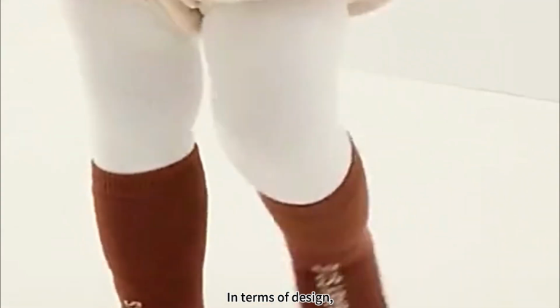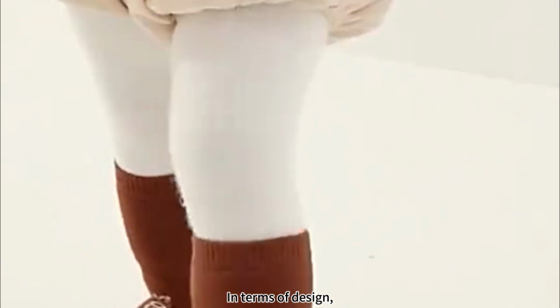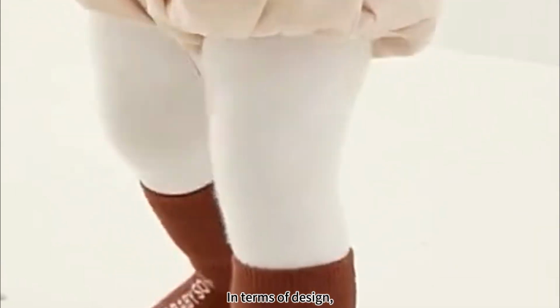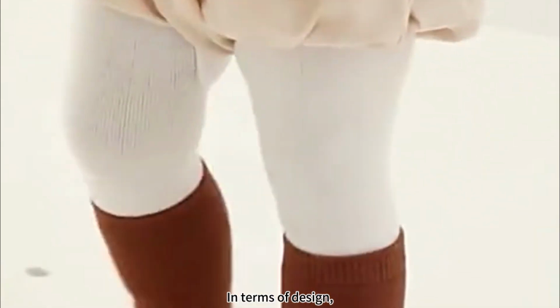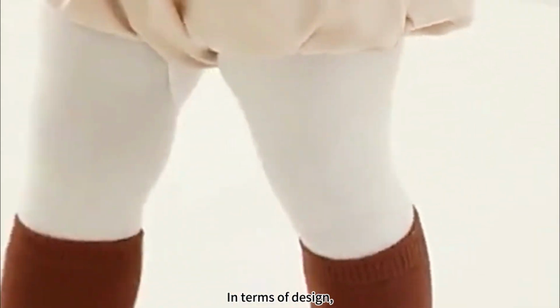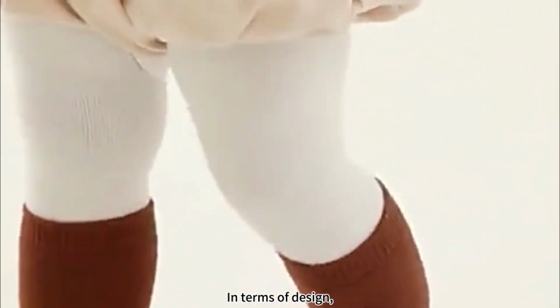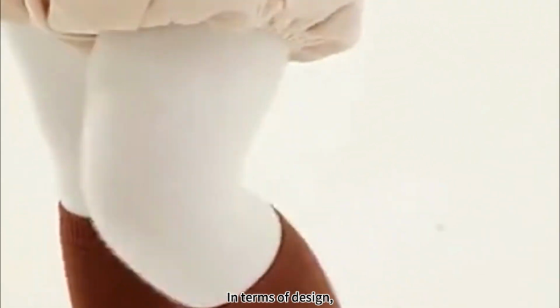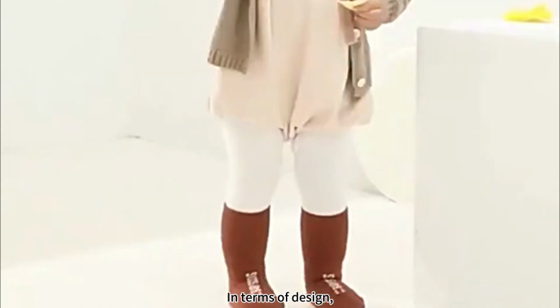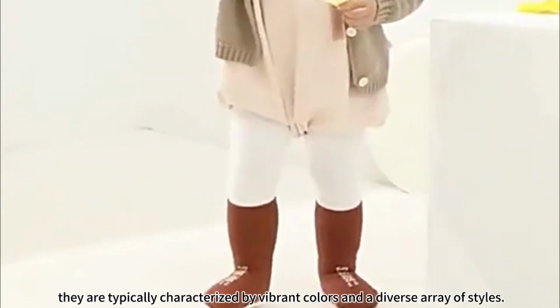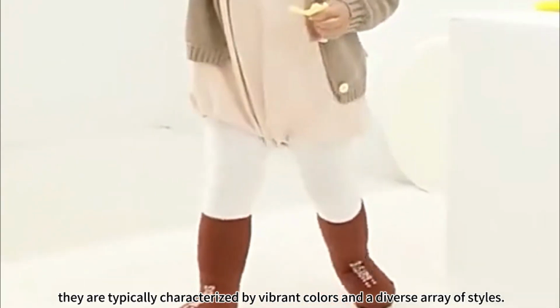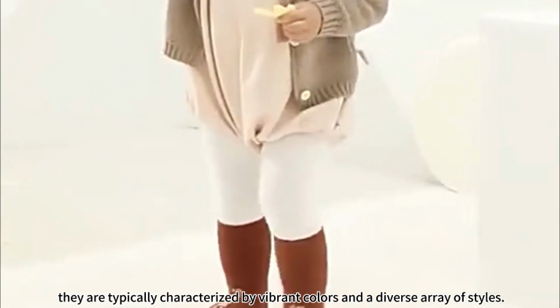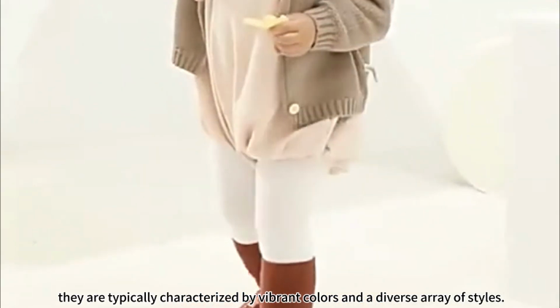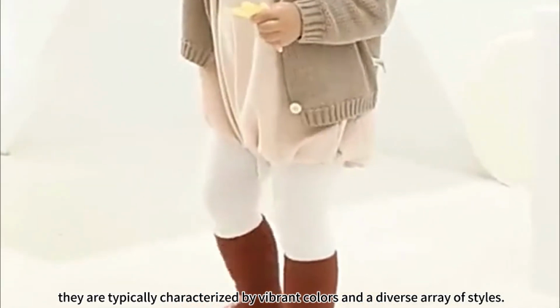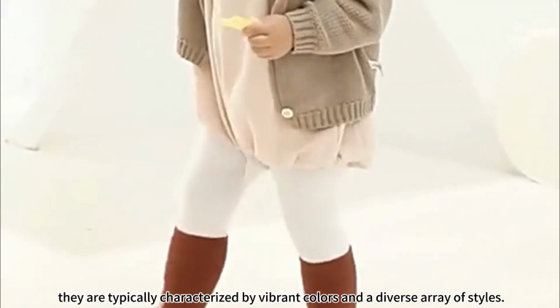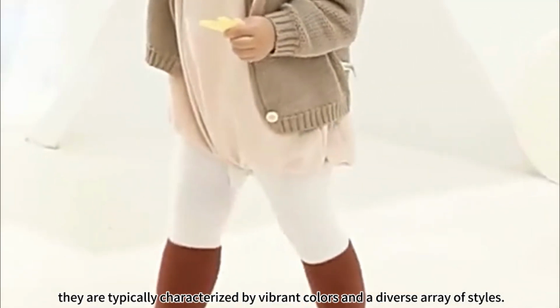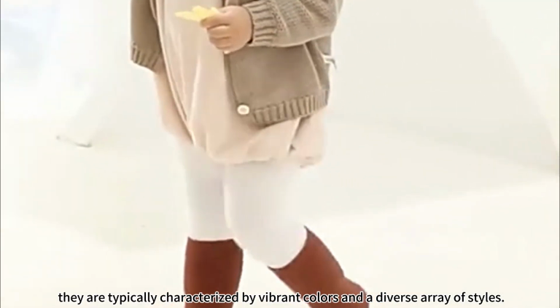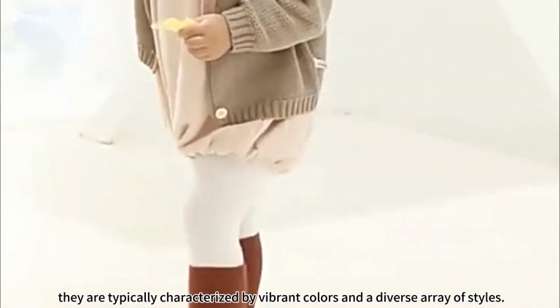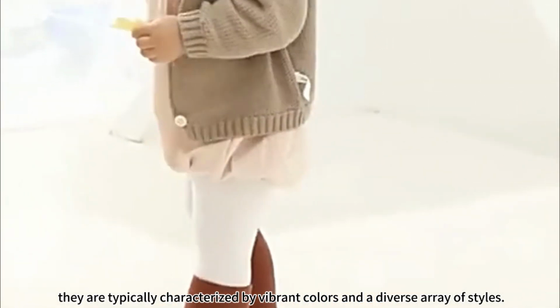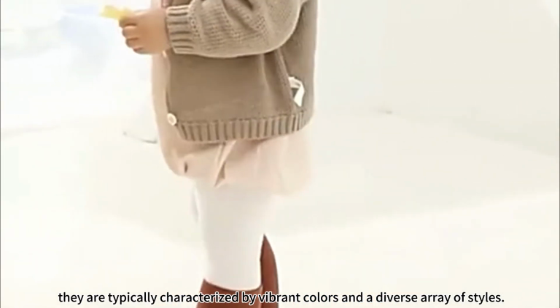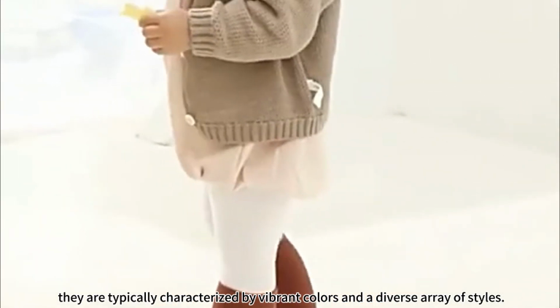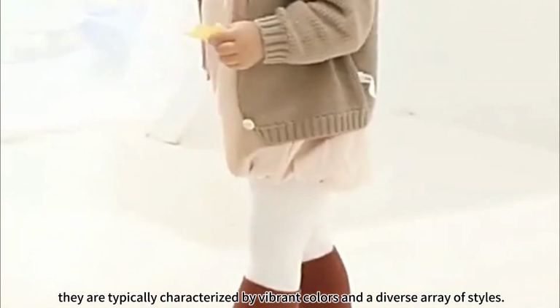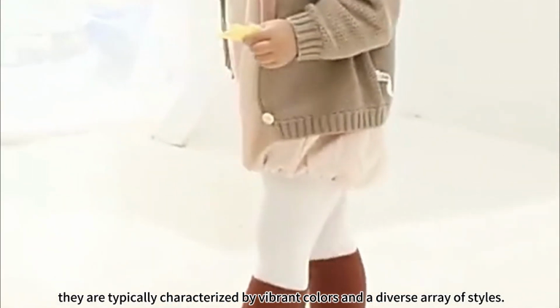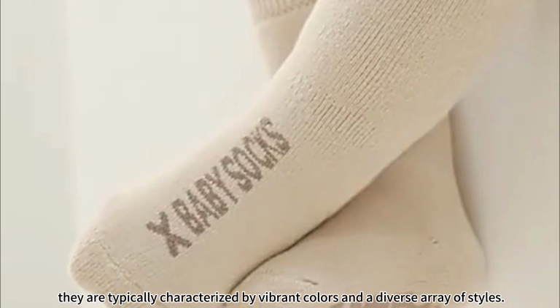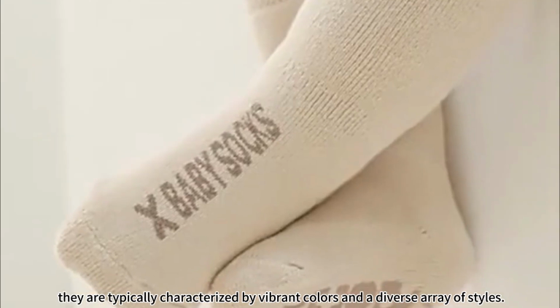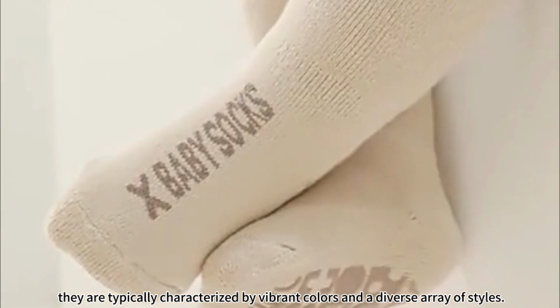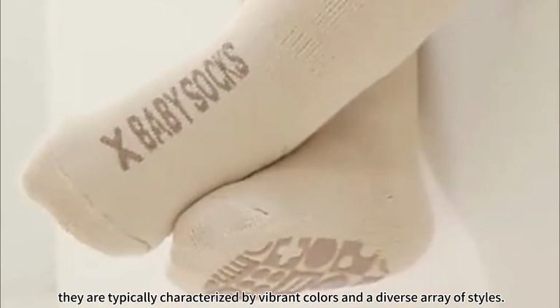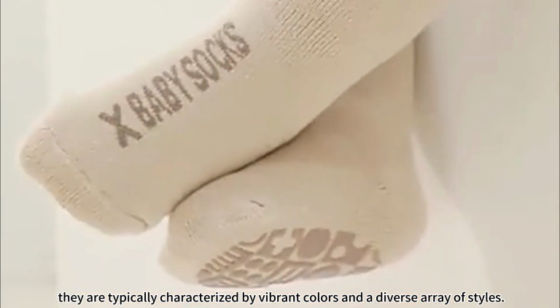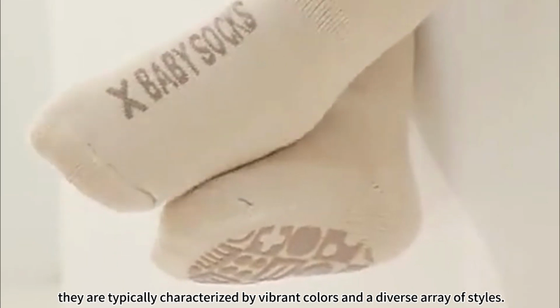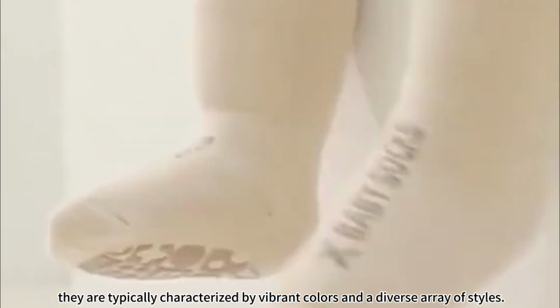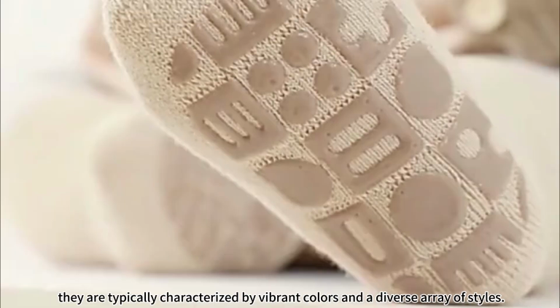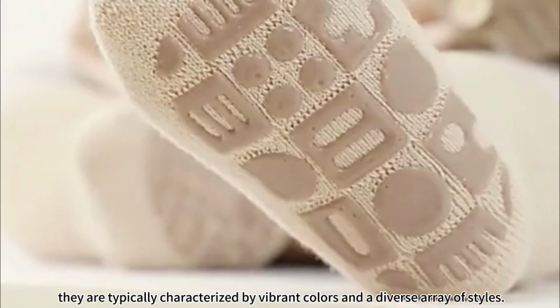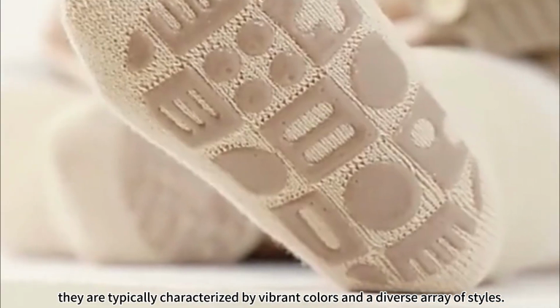In terms of design, they are typically characterized by vibrant colors and a diverse array of styles.